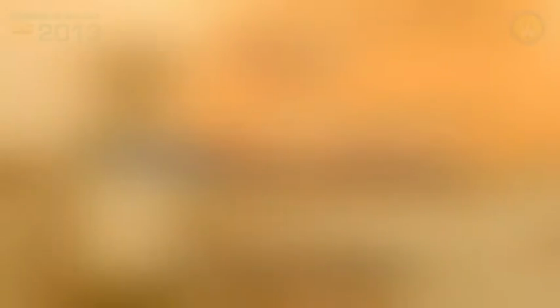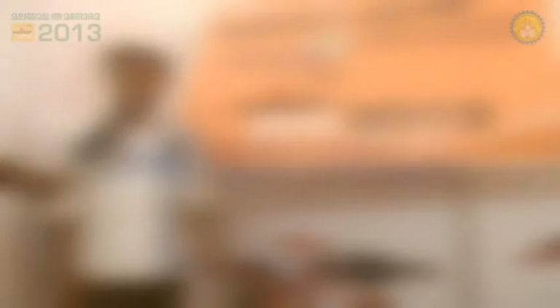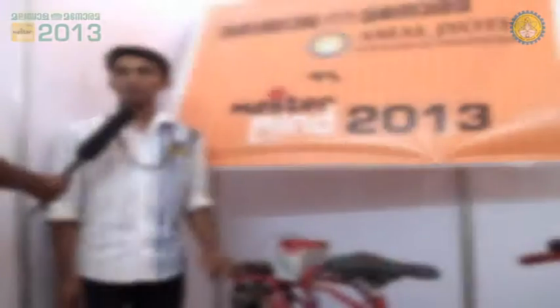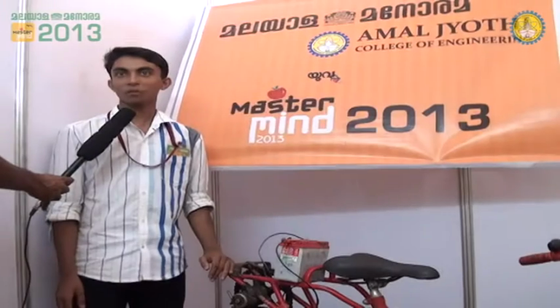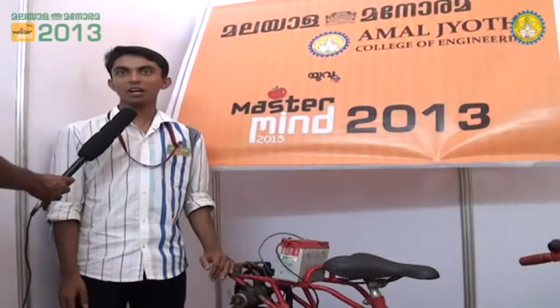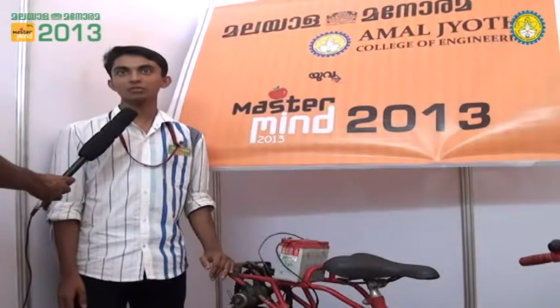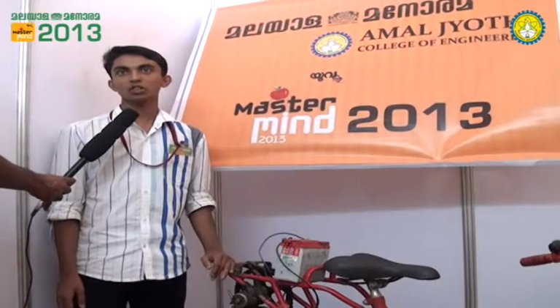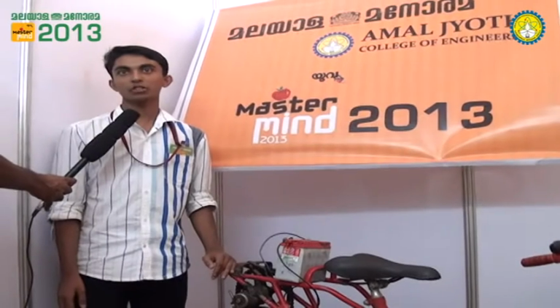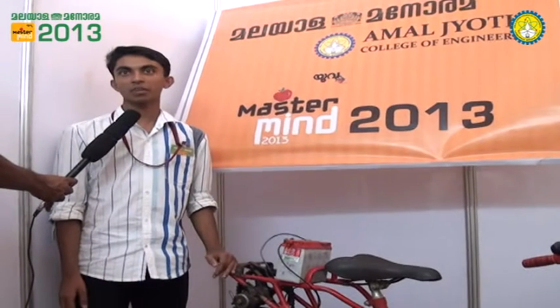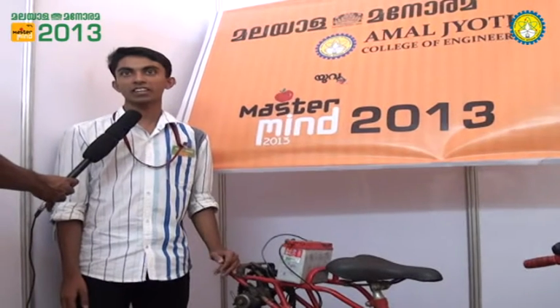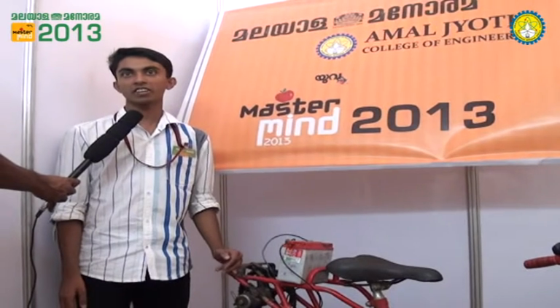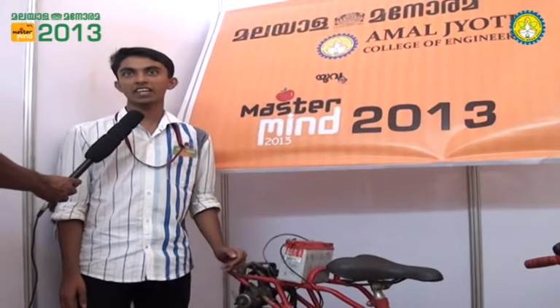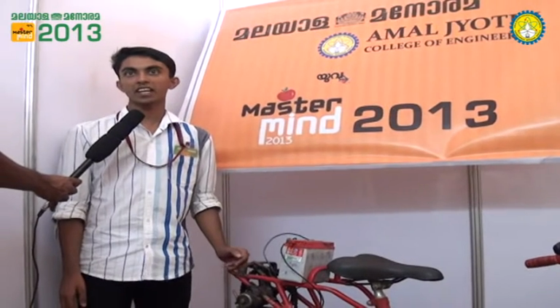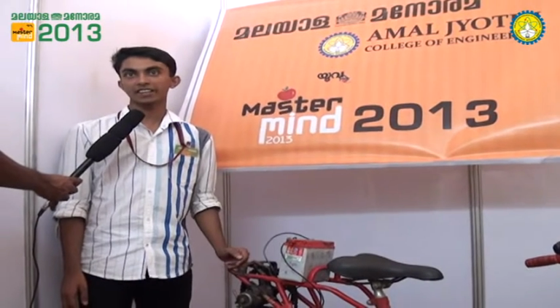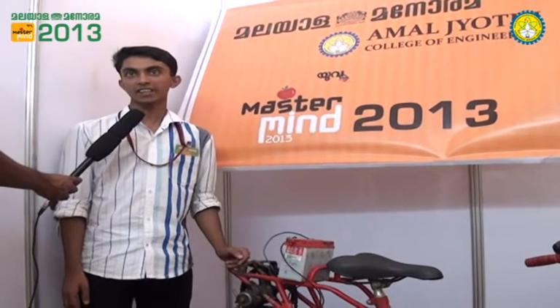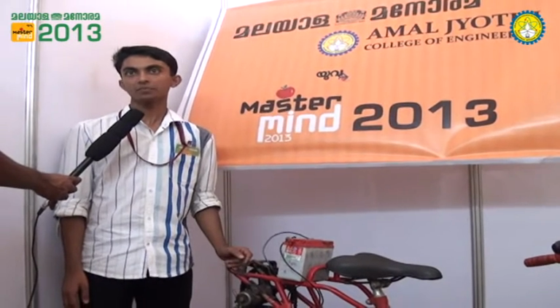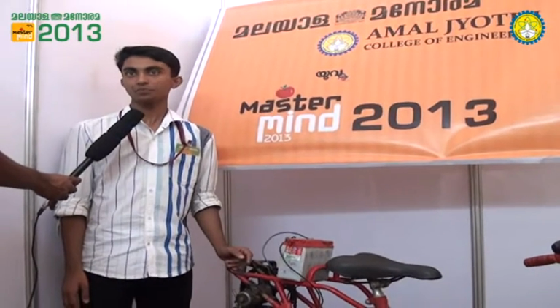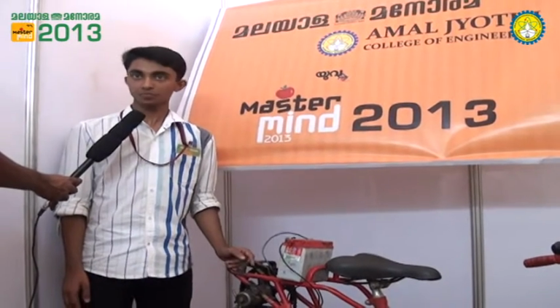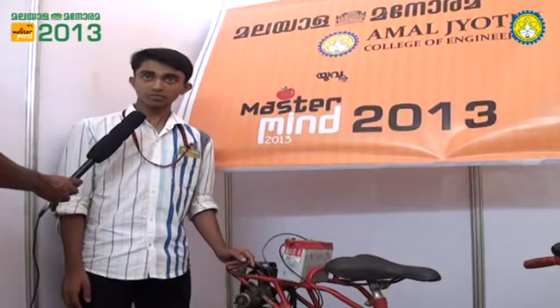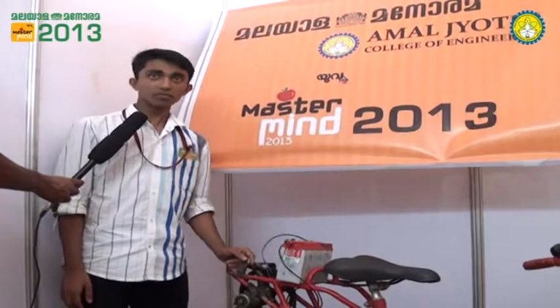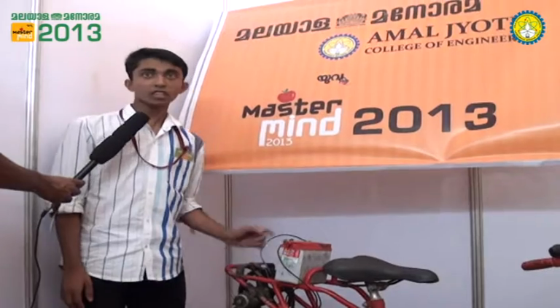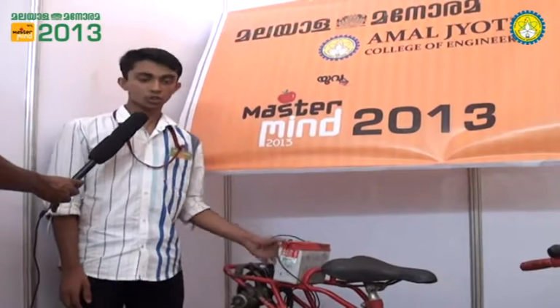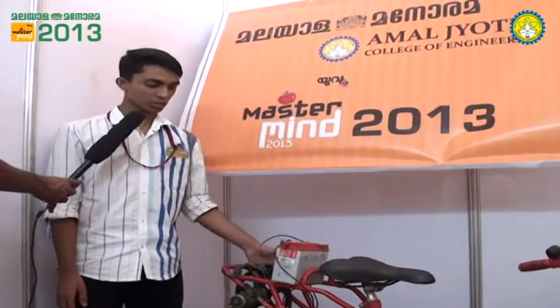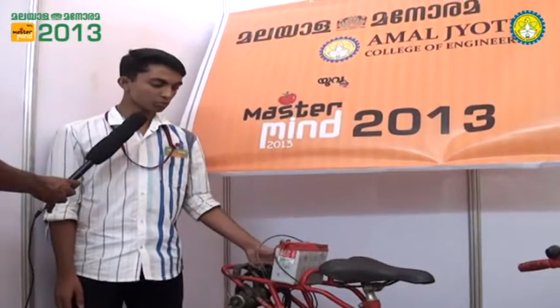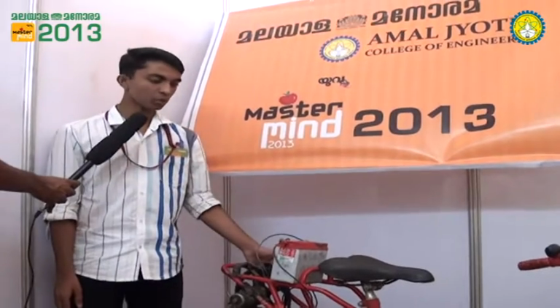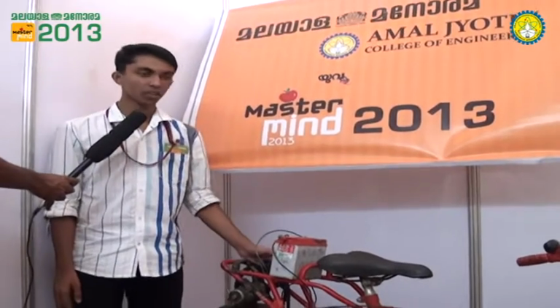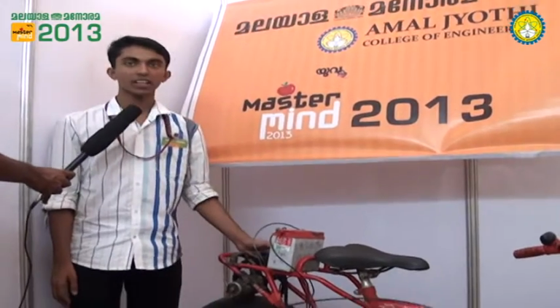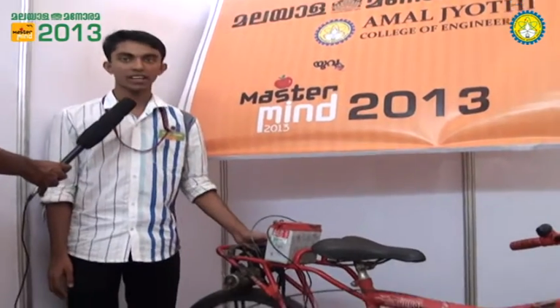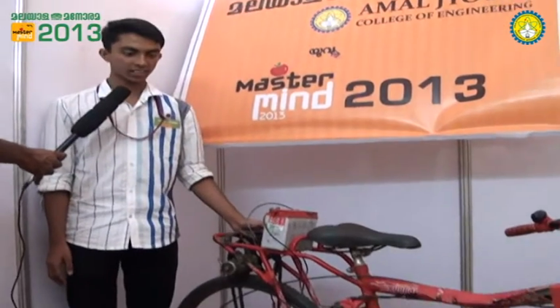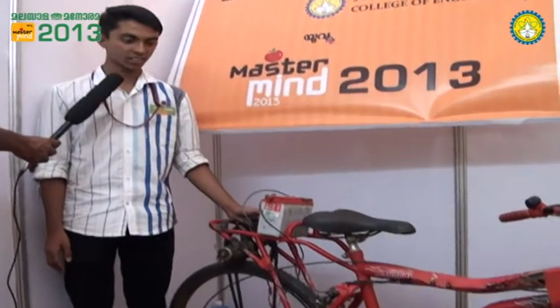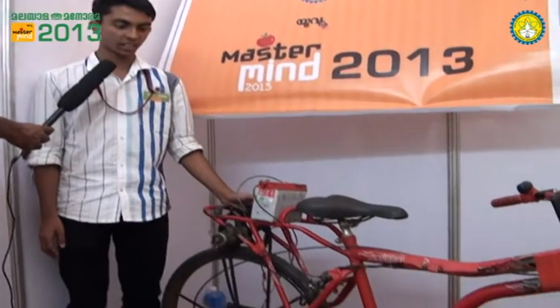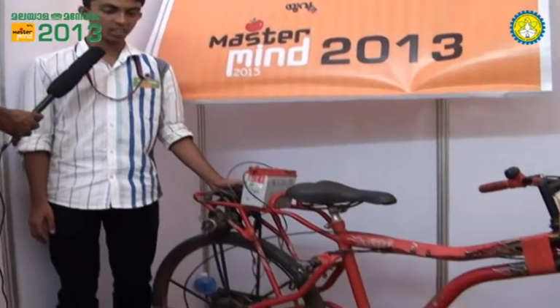I am Abraham George from Kendri with Yaya Edgiki. This is my model: the energy cycle.